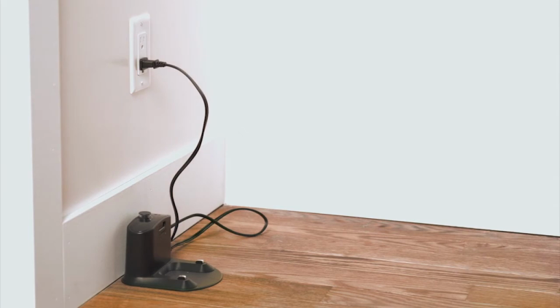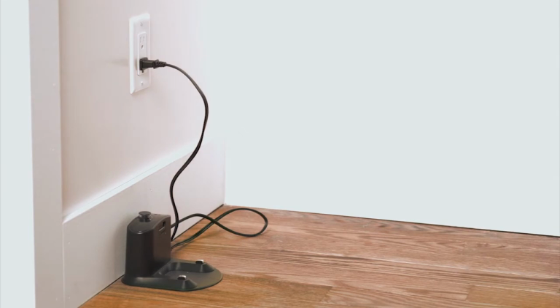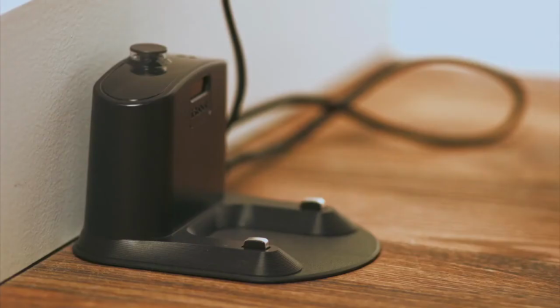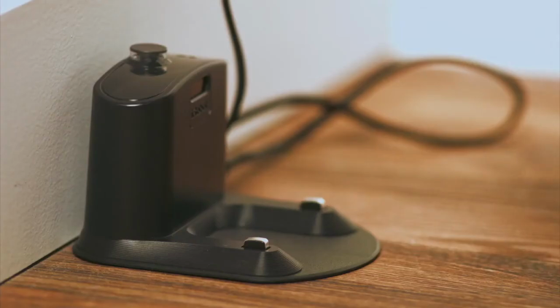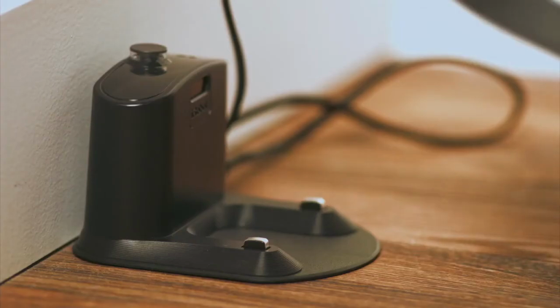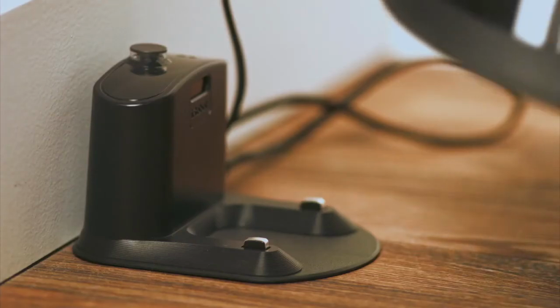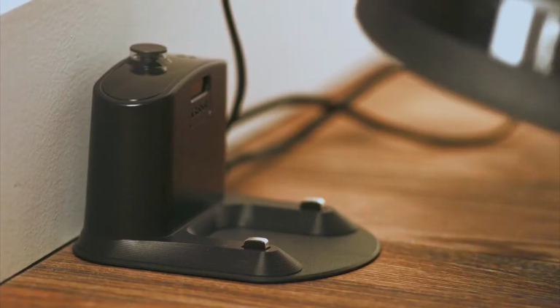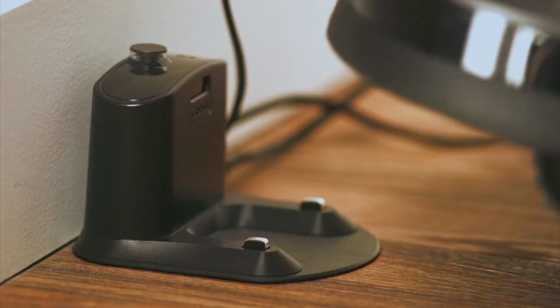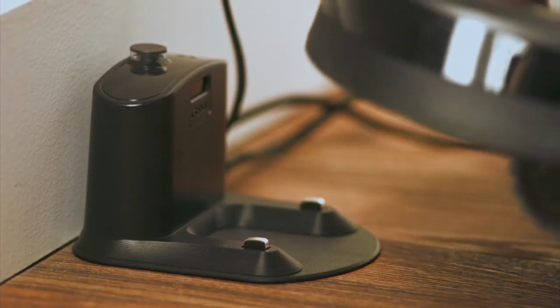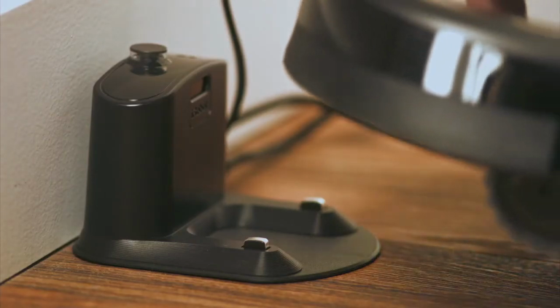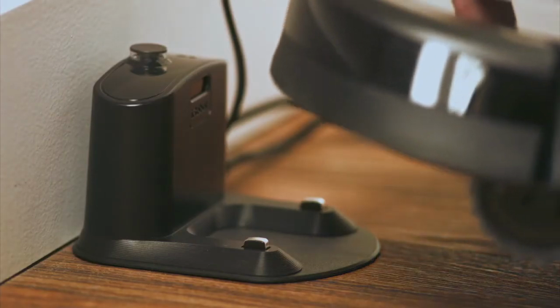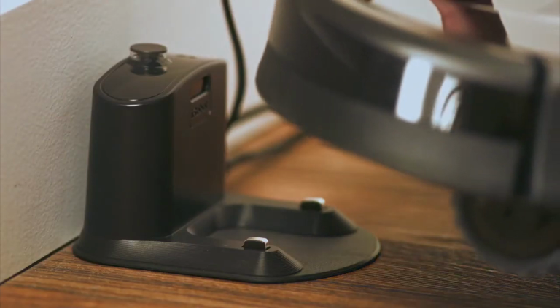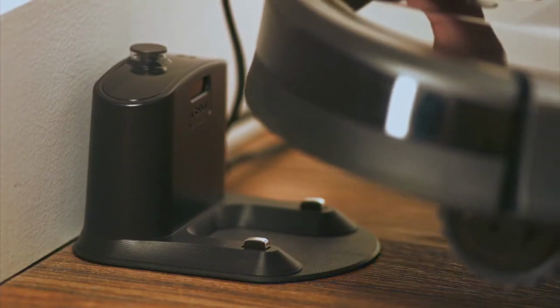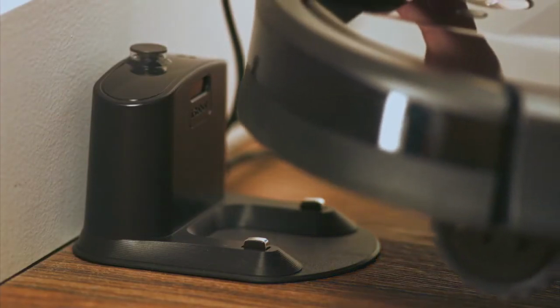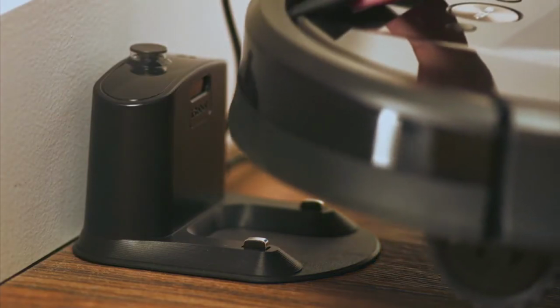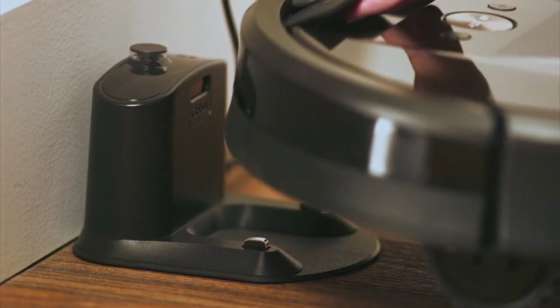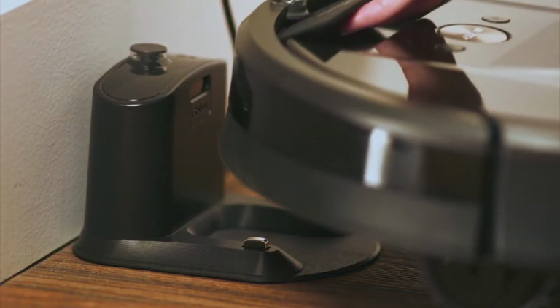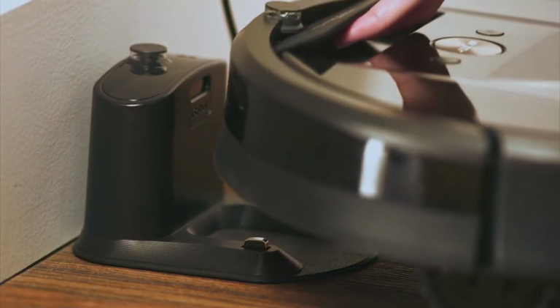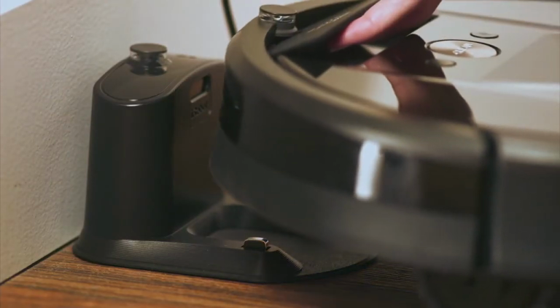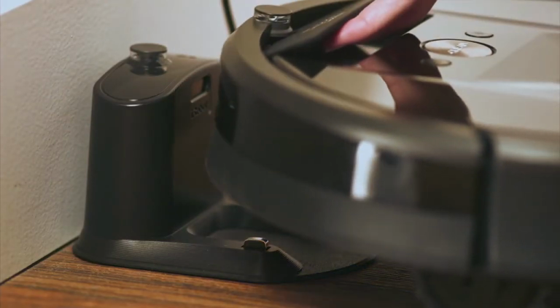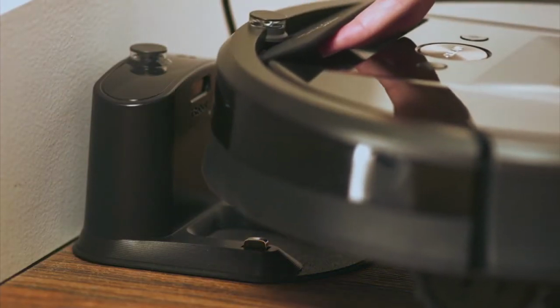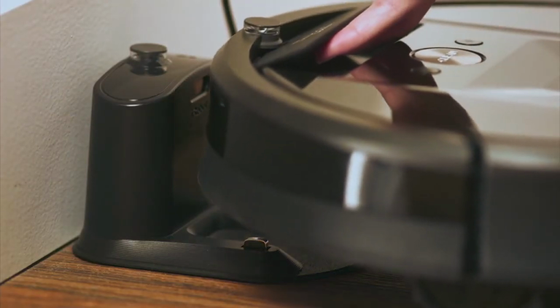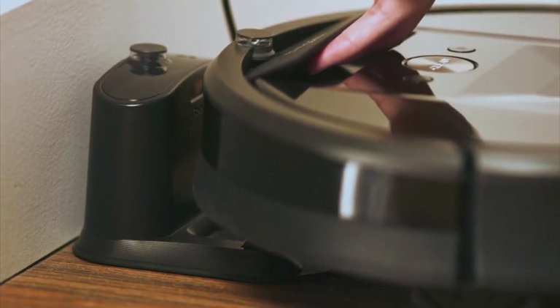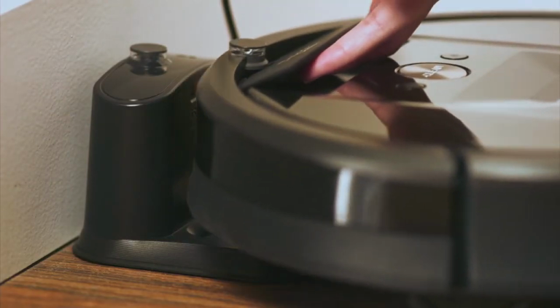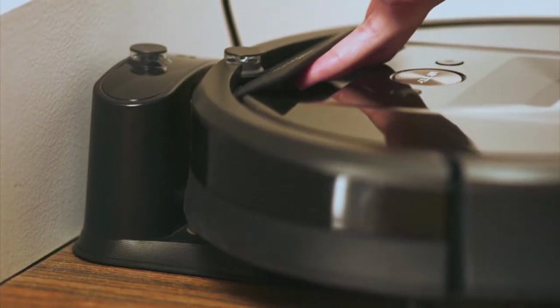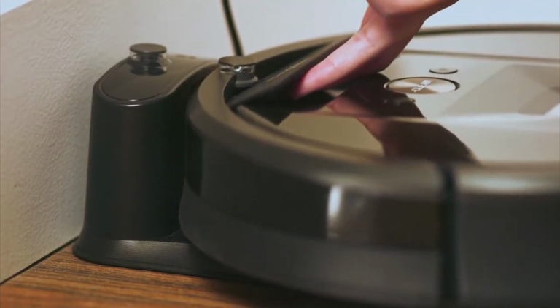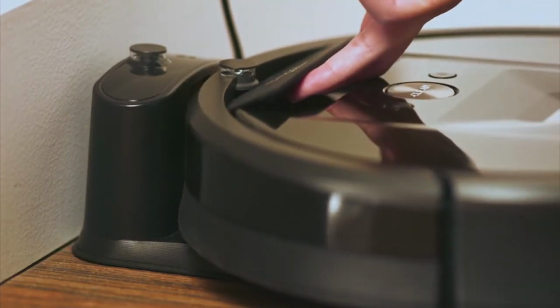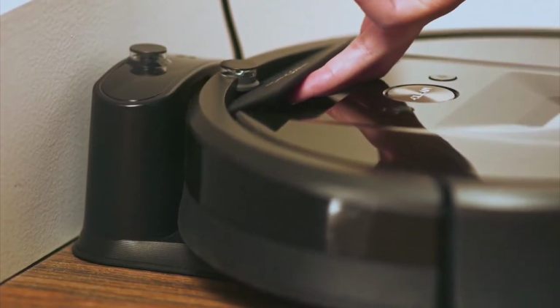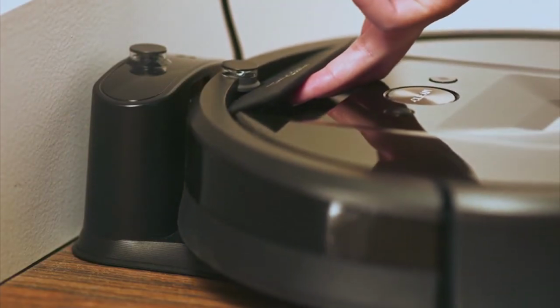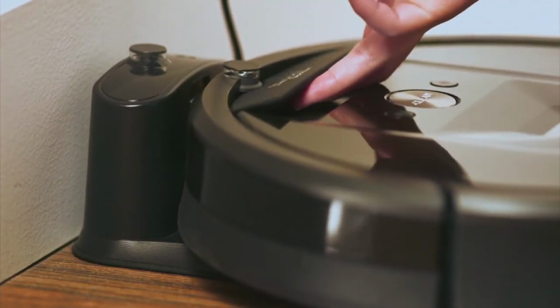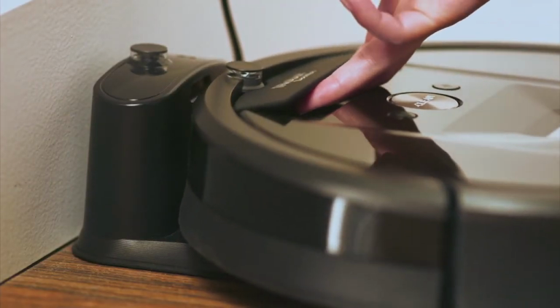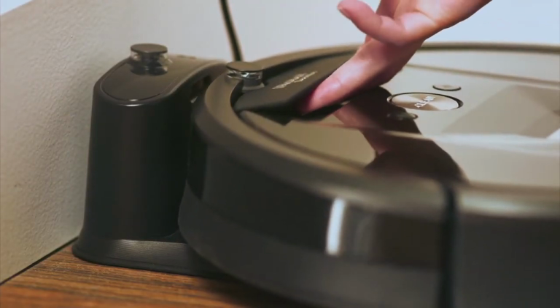The home base is now ready to charge Roomba. Always keep the home base plugged in.